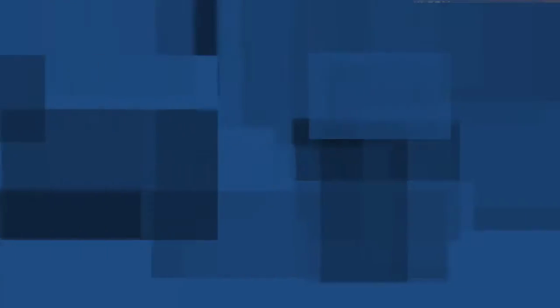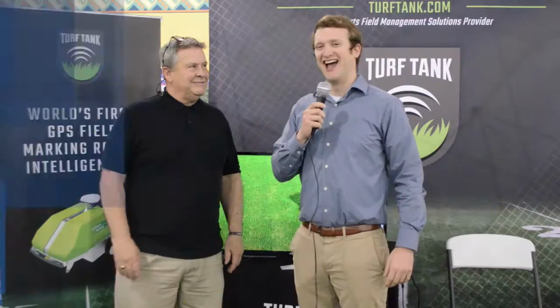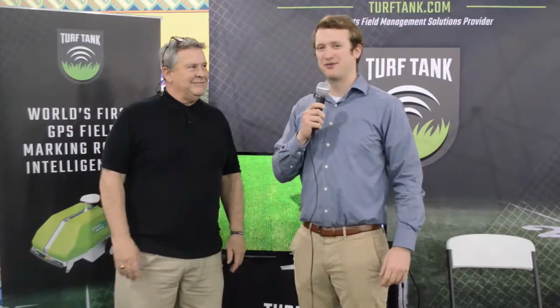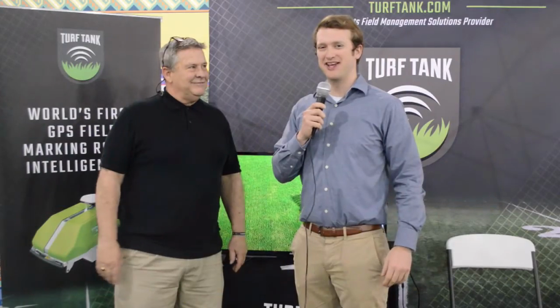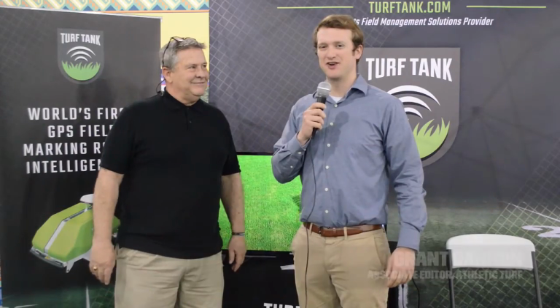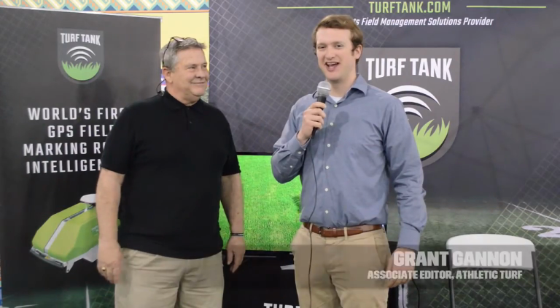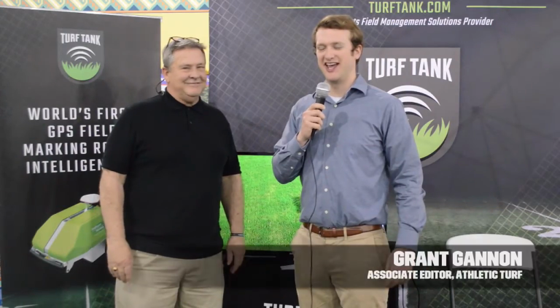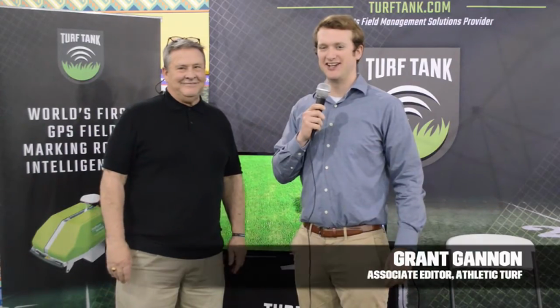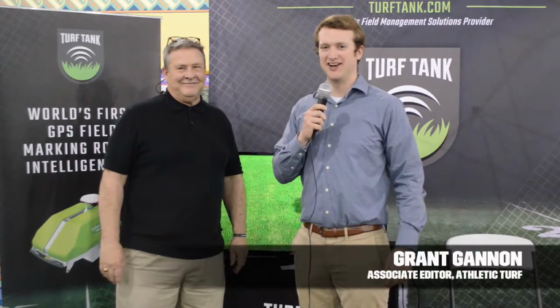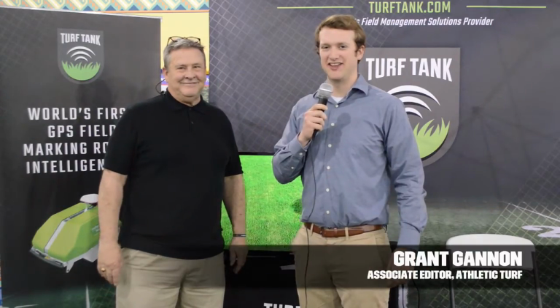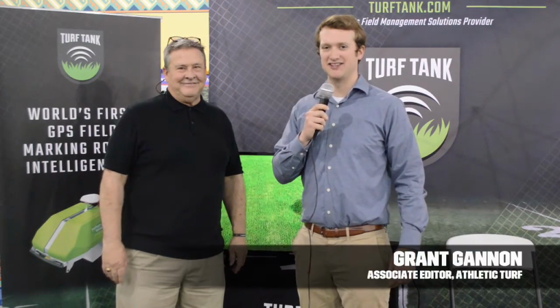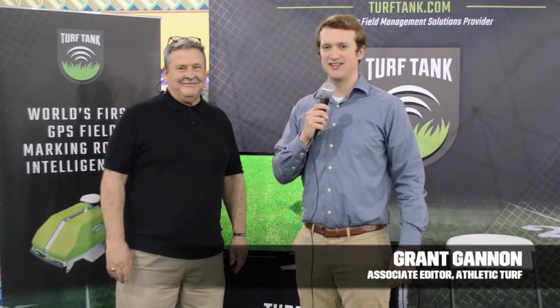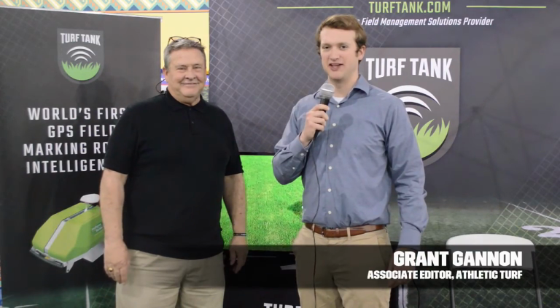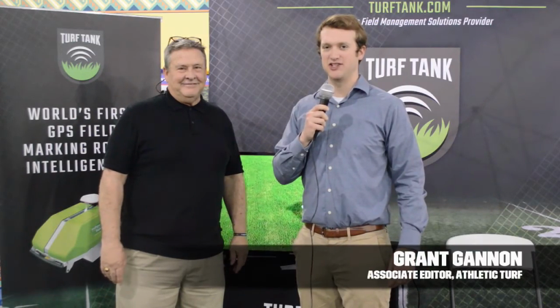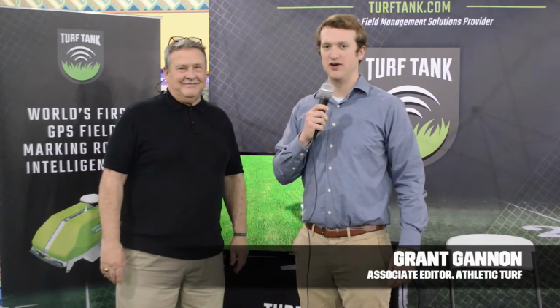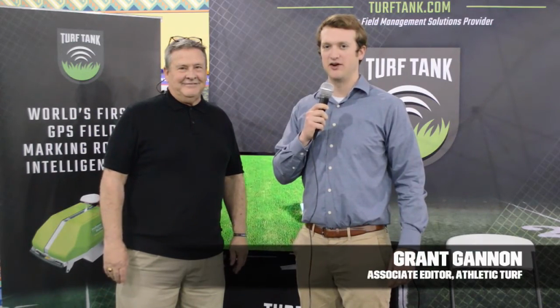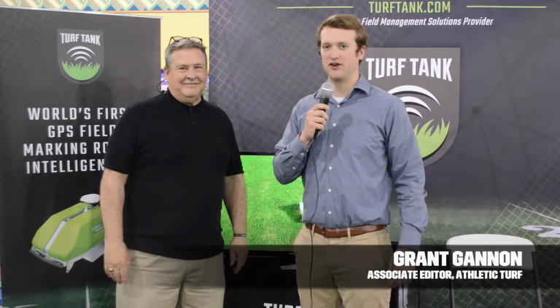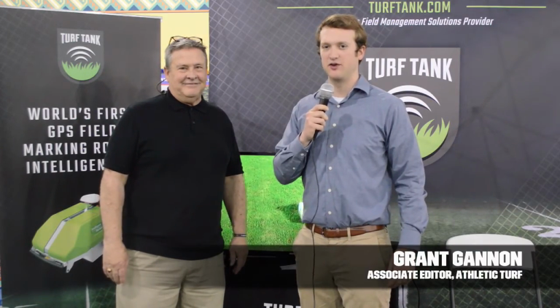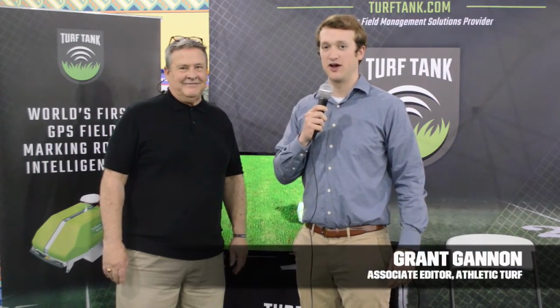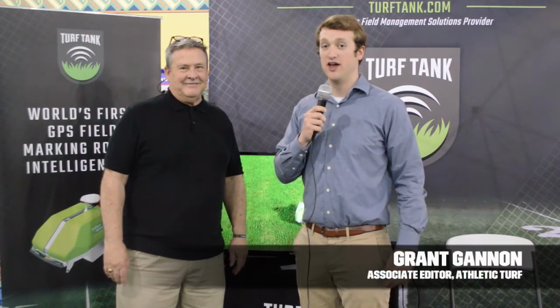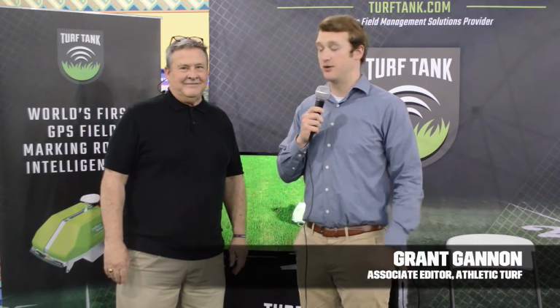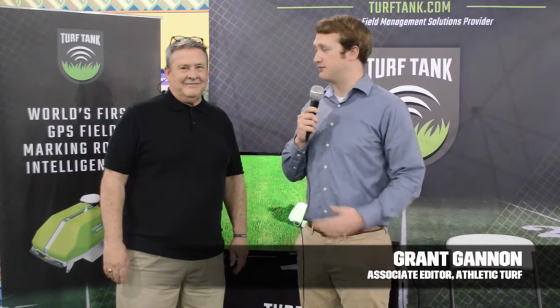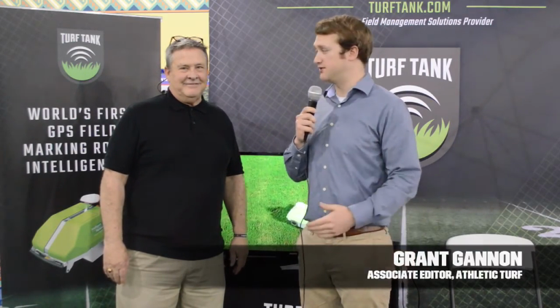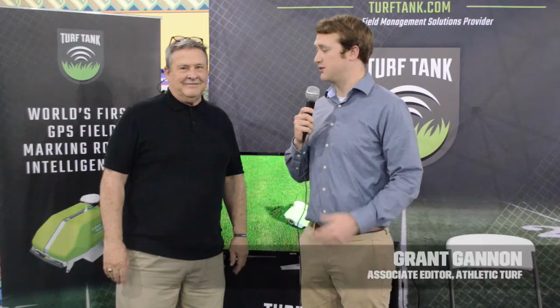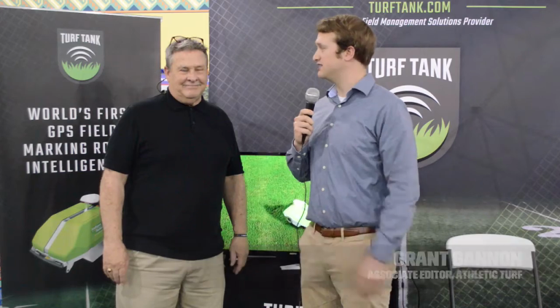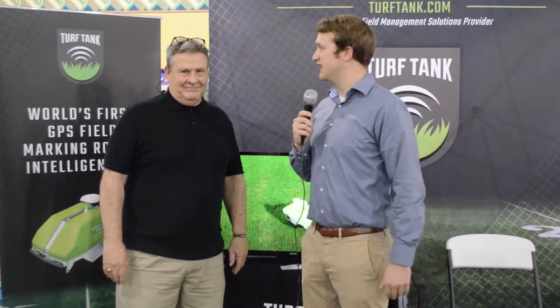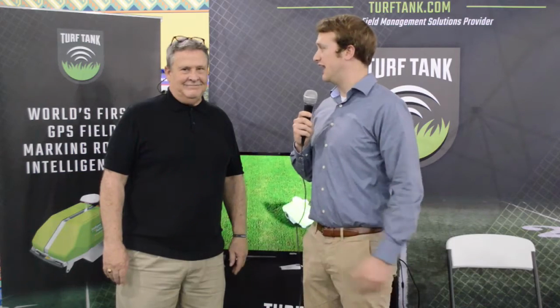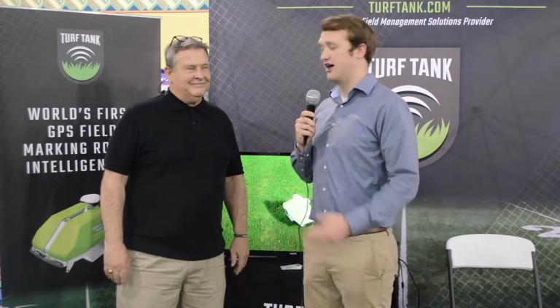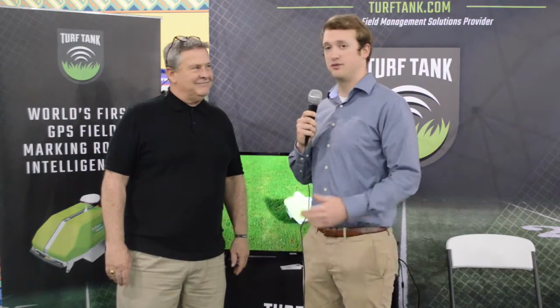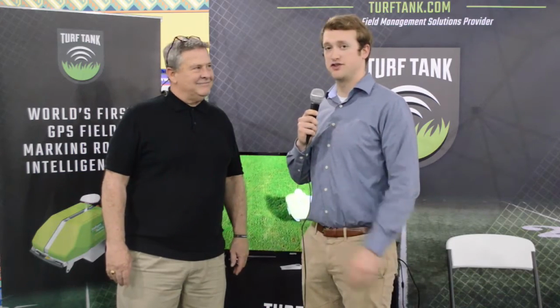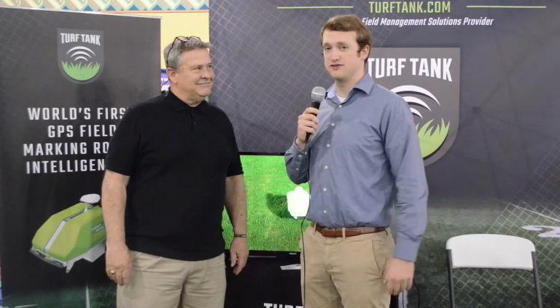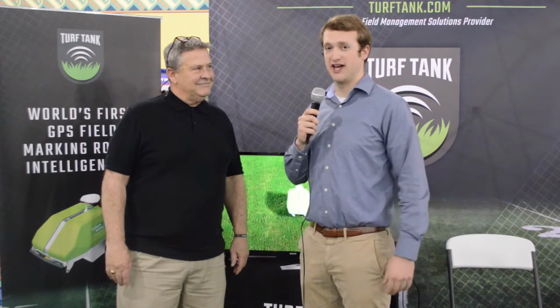Hey everybody, Grant Gannon here at the STMA Show in Orlando, Florida, here with Mercer West and the Turf Tank.